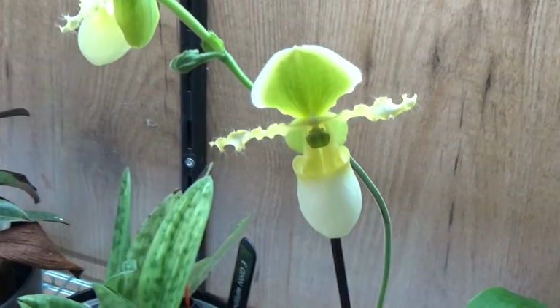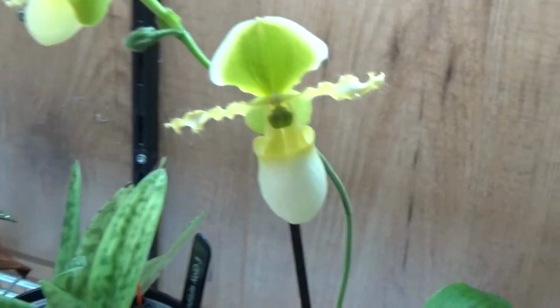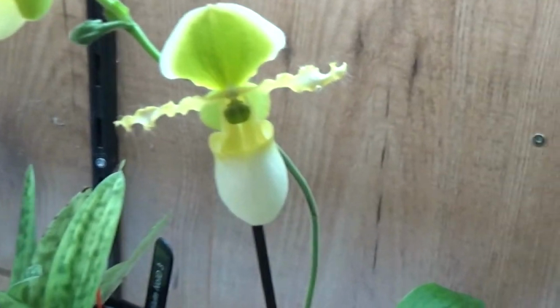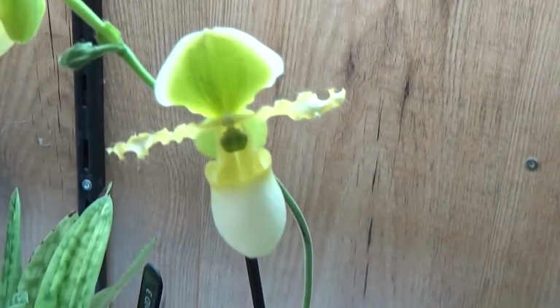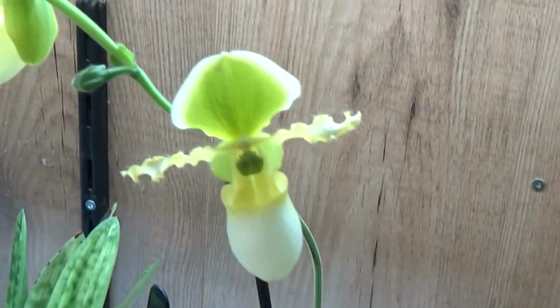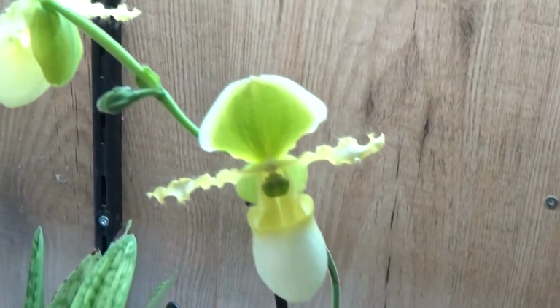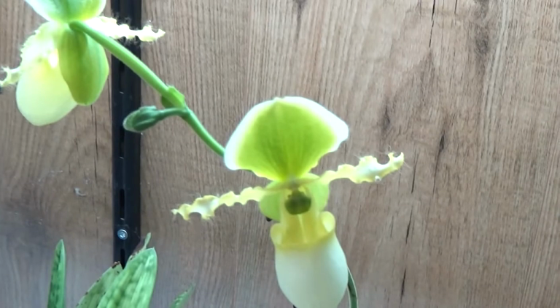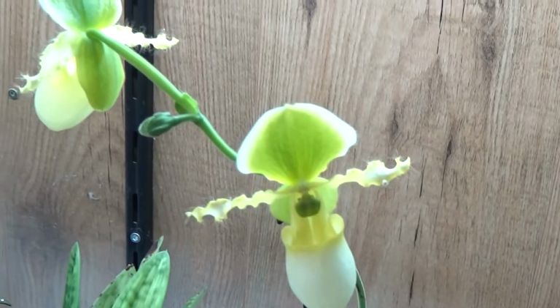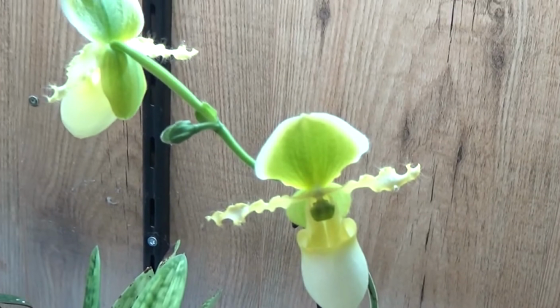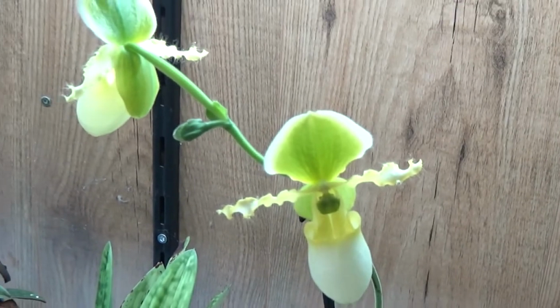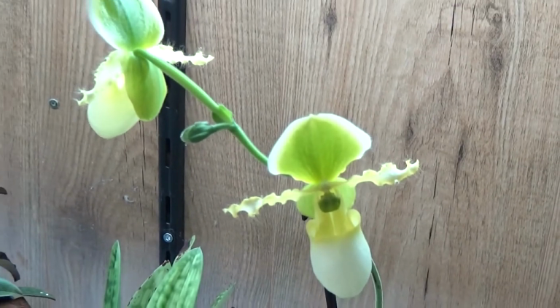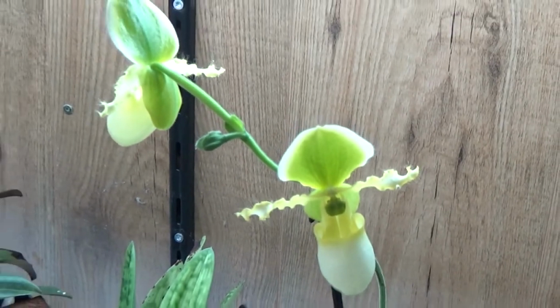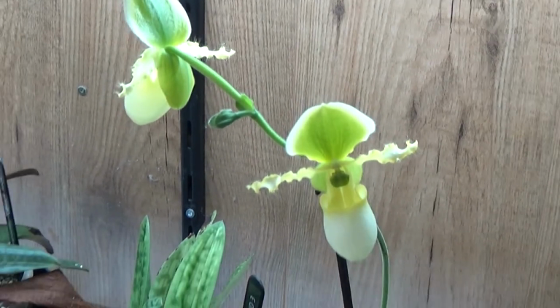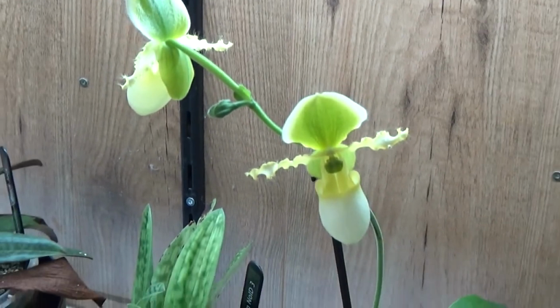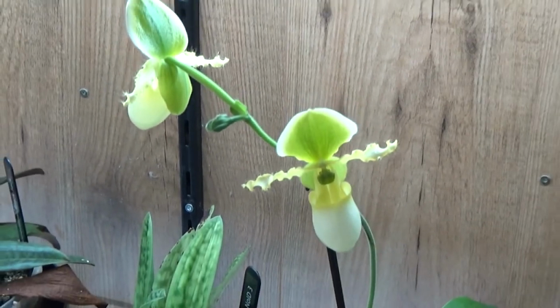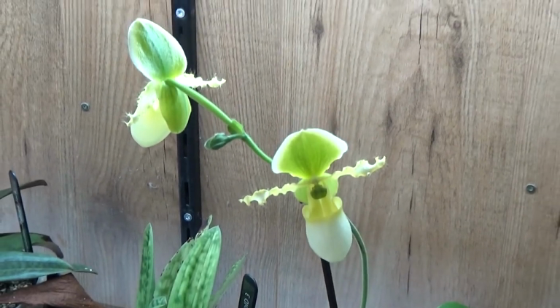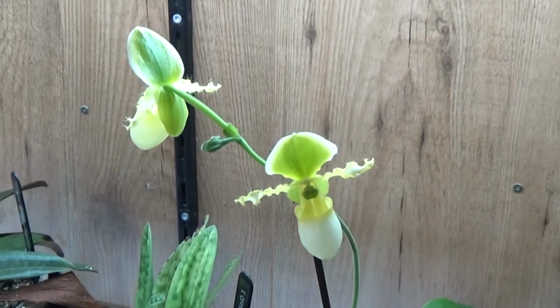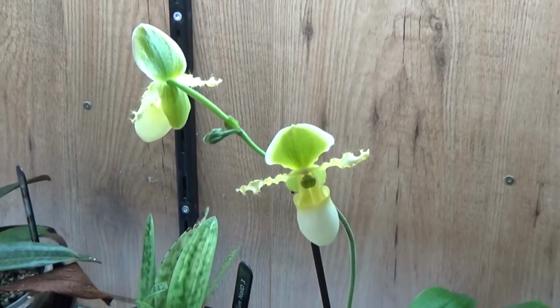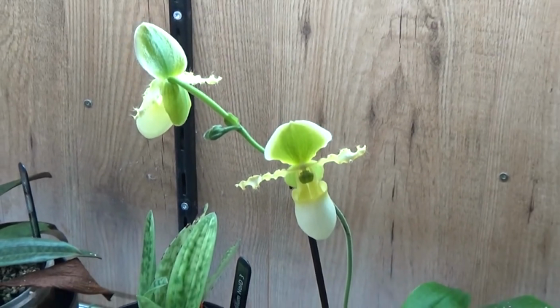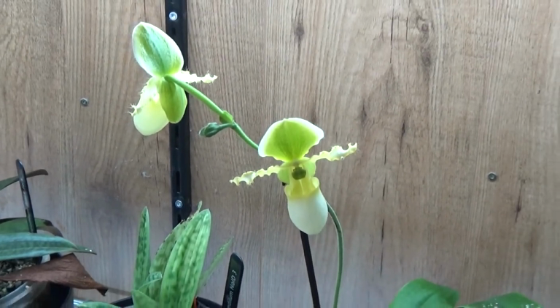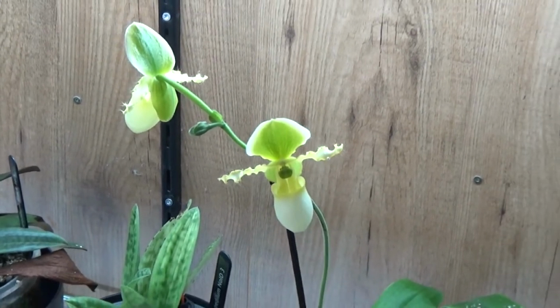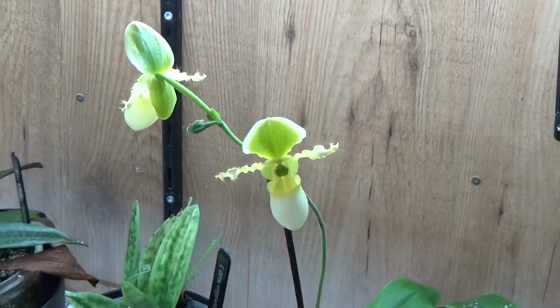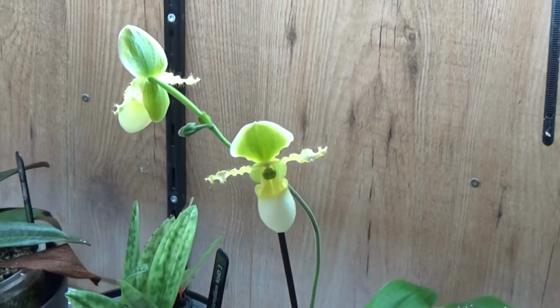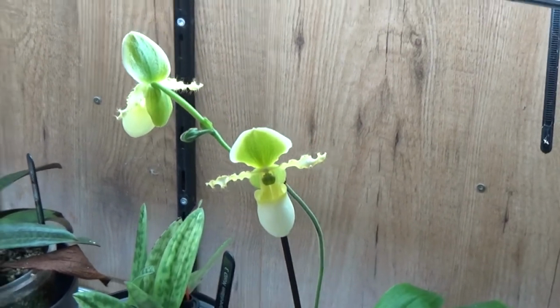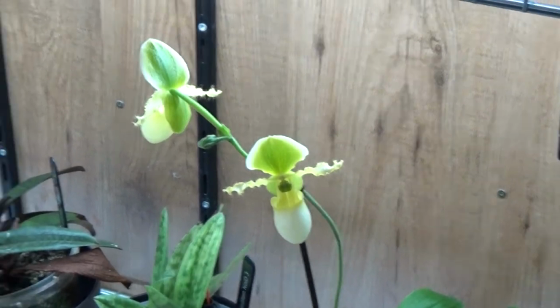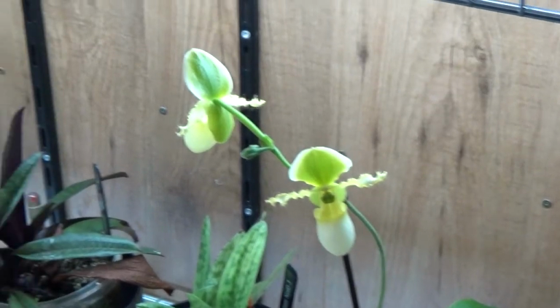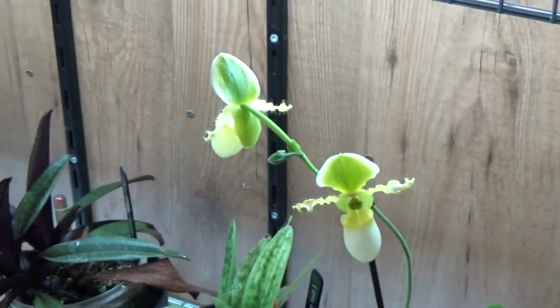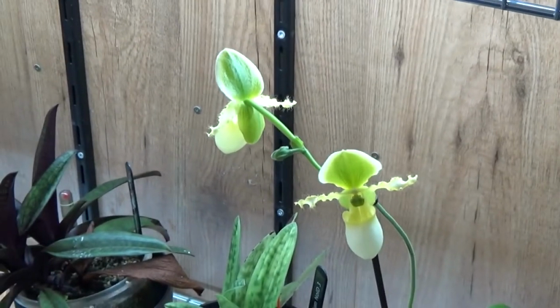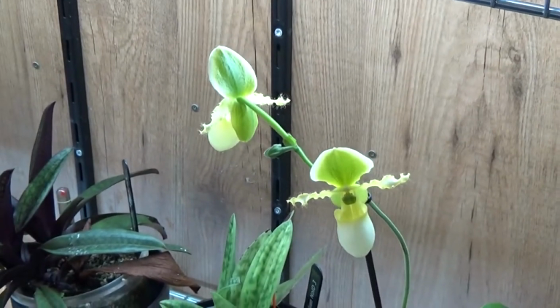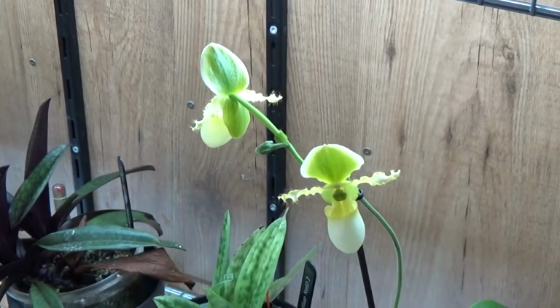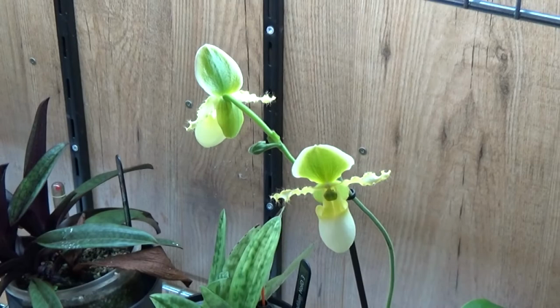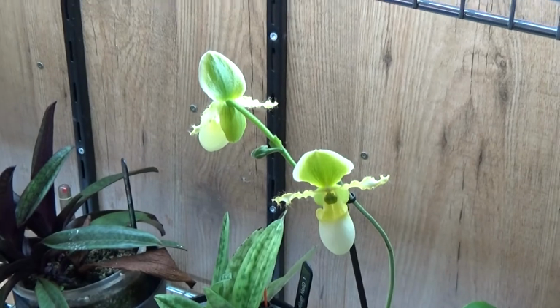I bought this beautiful one from my last haul at Landsbergen.